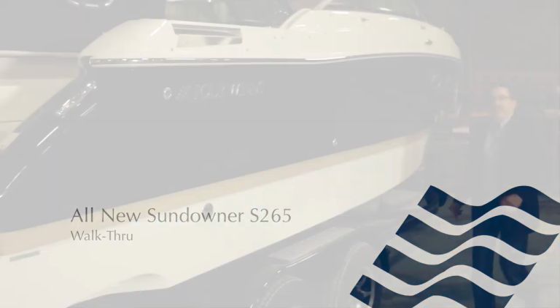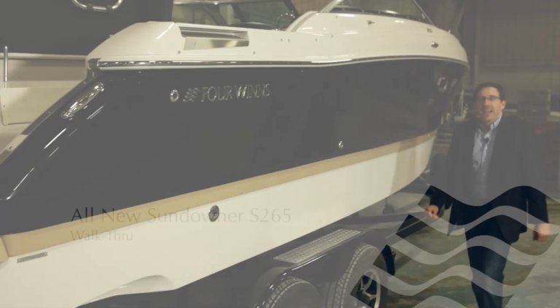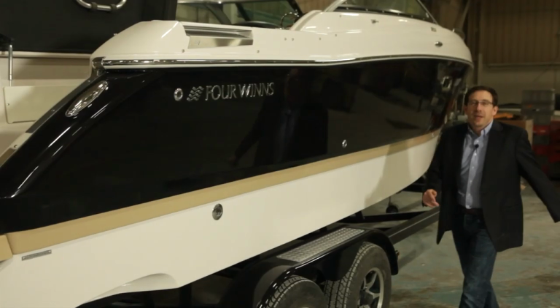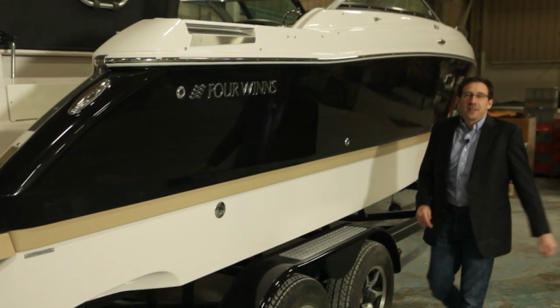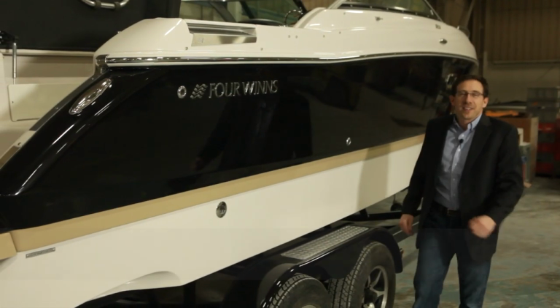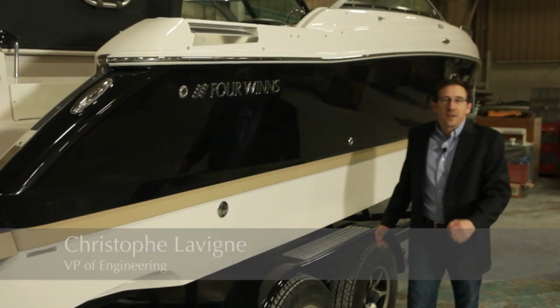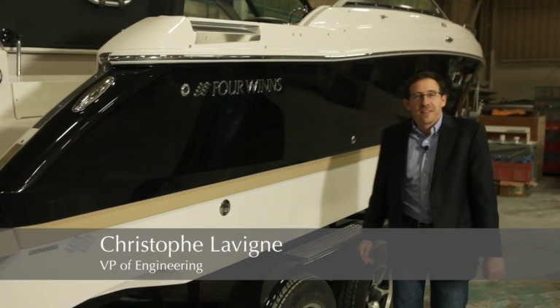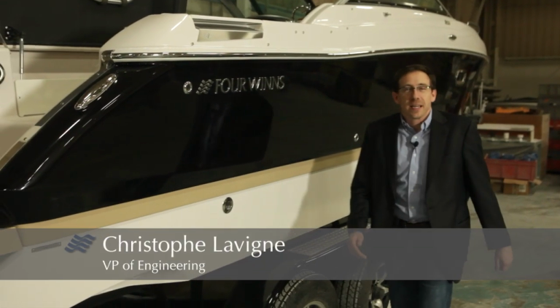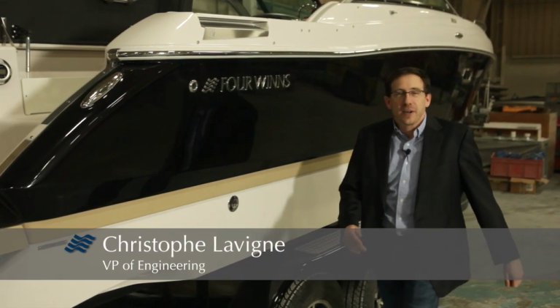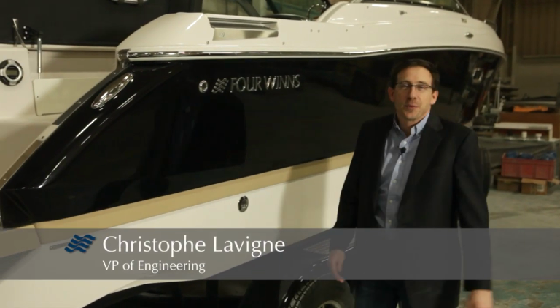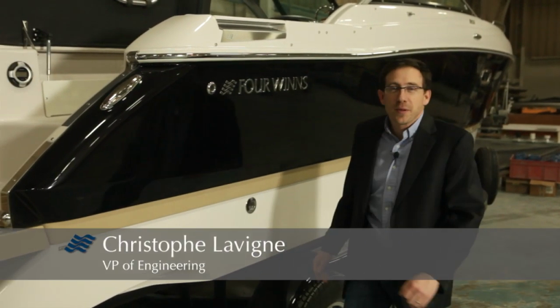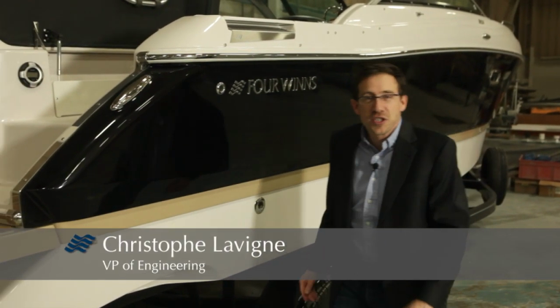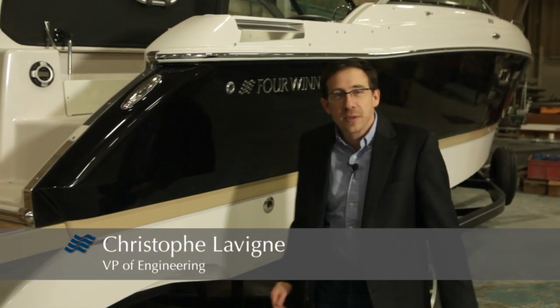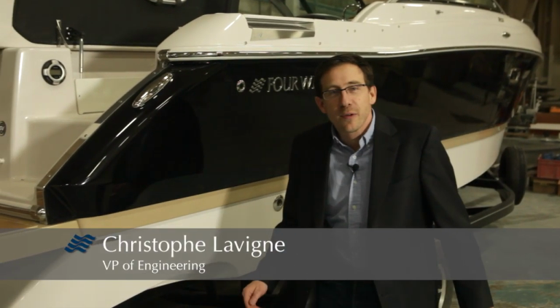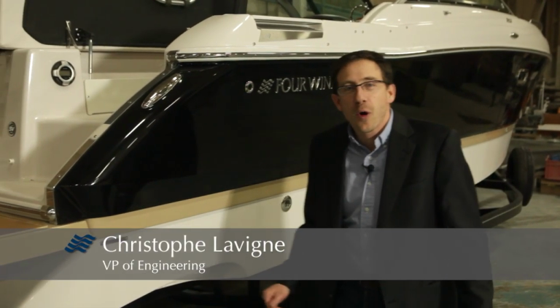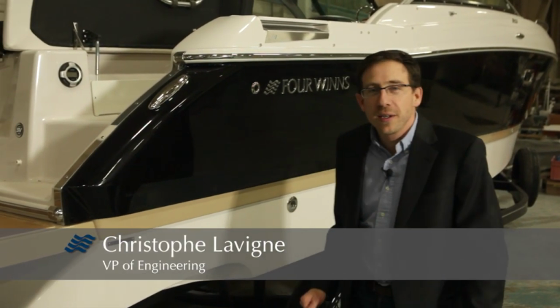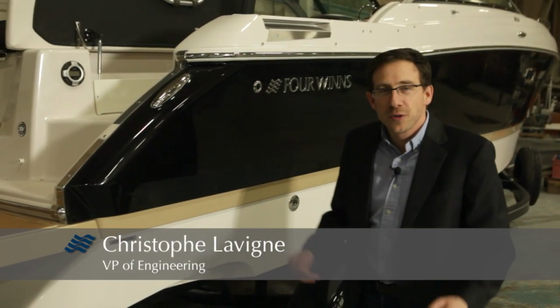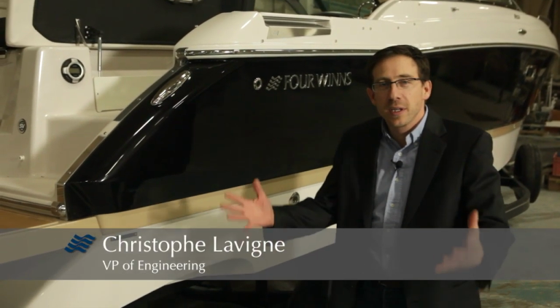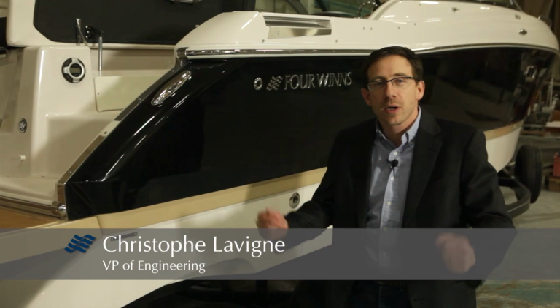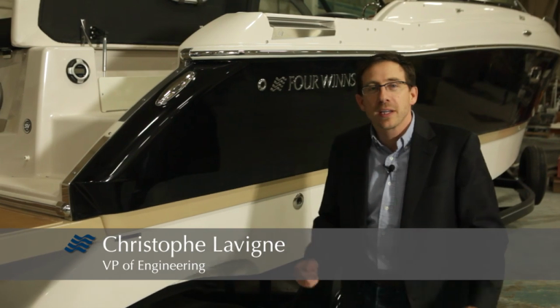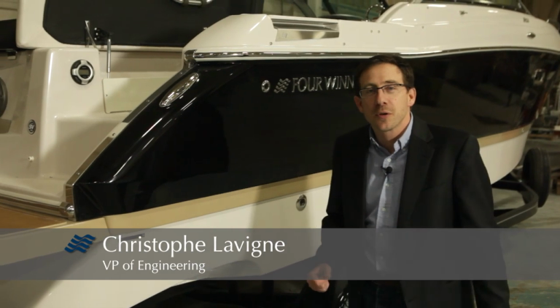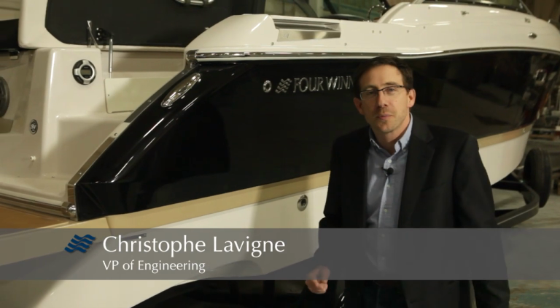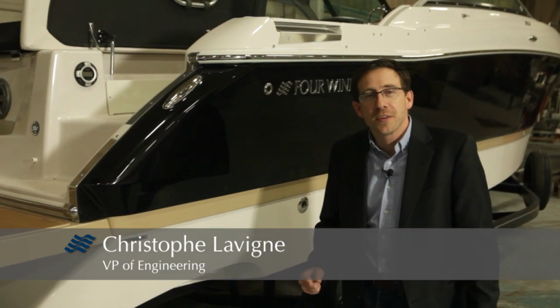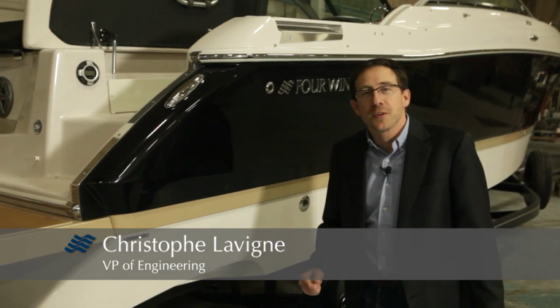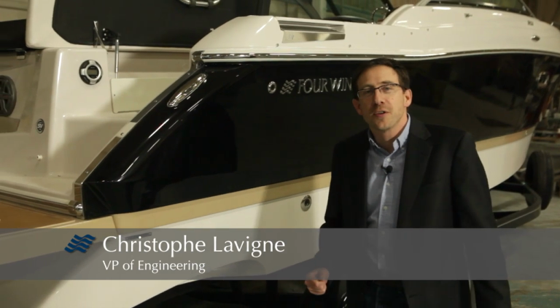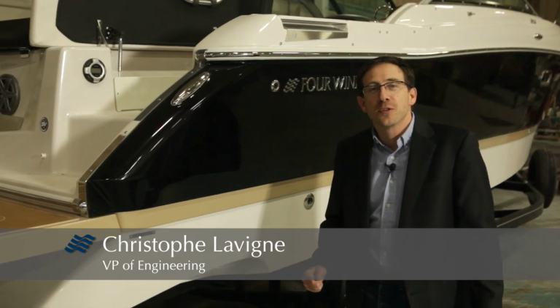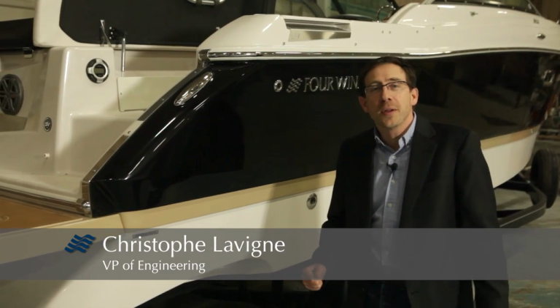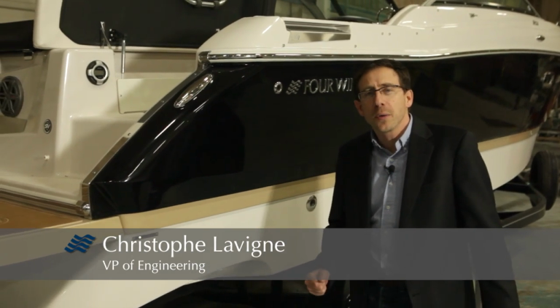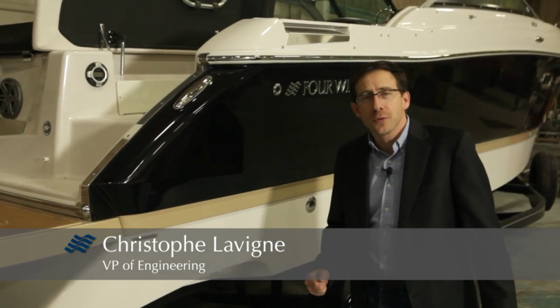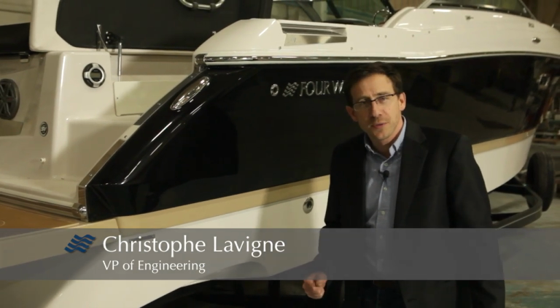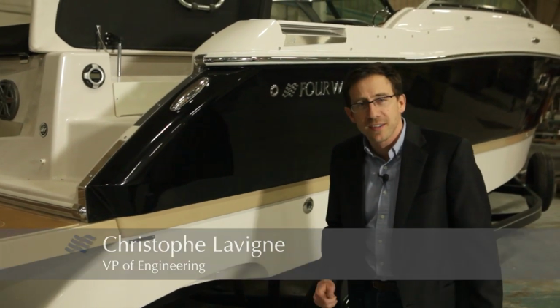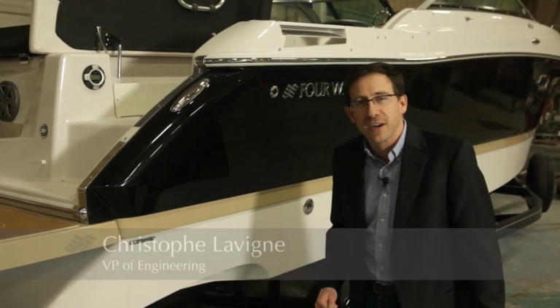Hello, my name is Christophe Leving. I'm Vice President of Engineering for Four Winds. Today we're going to present to you the new Sundowner 265.